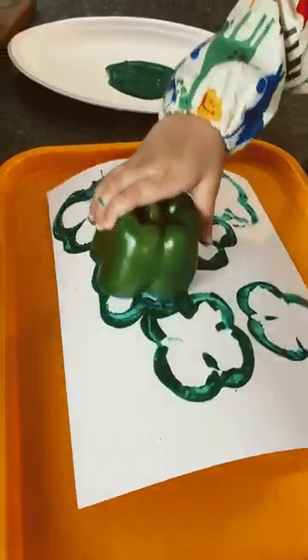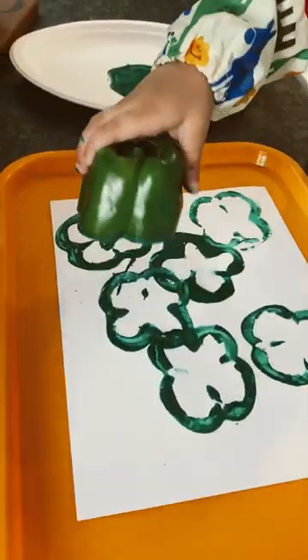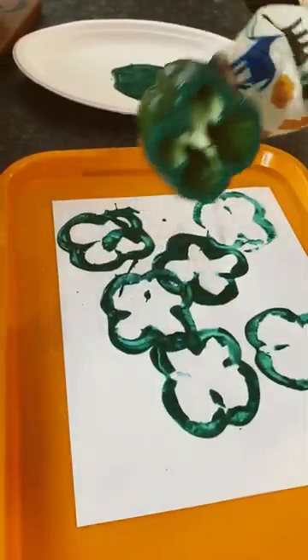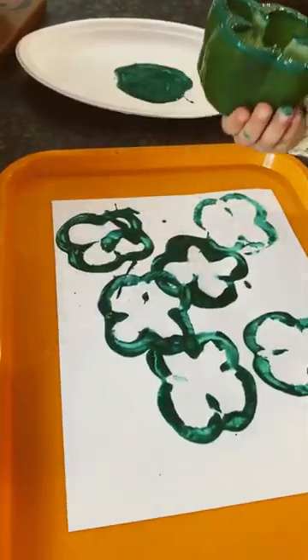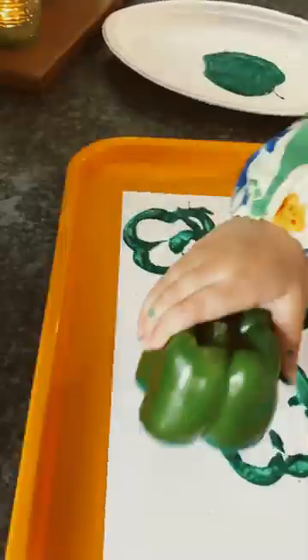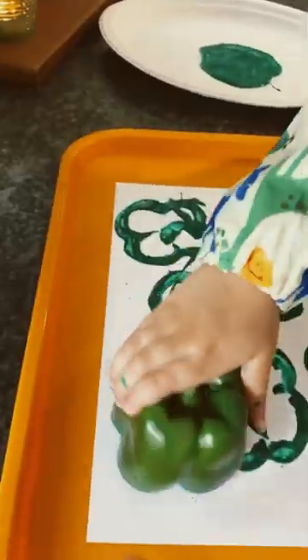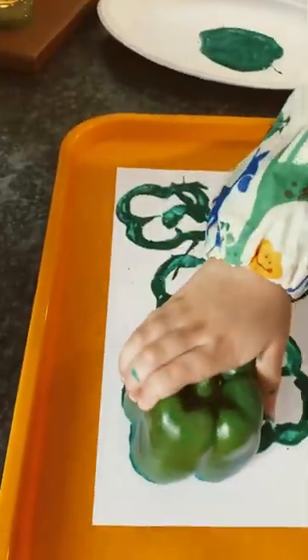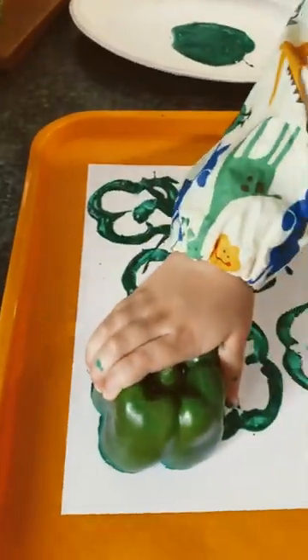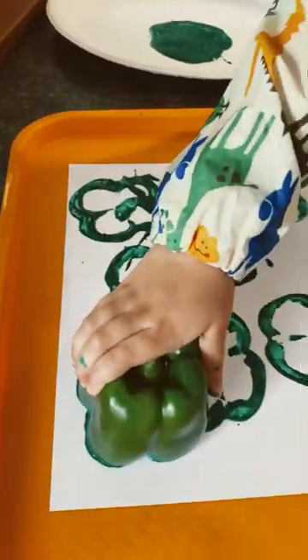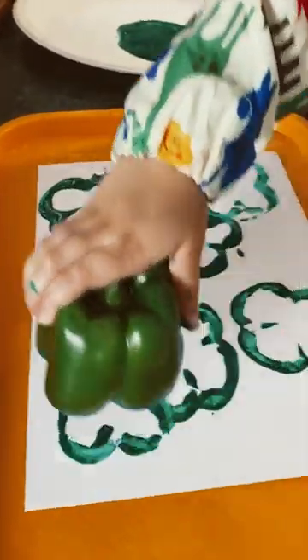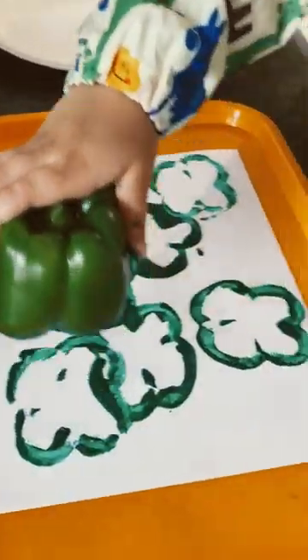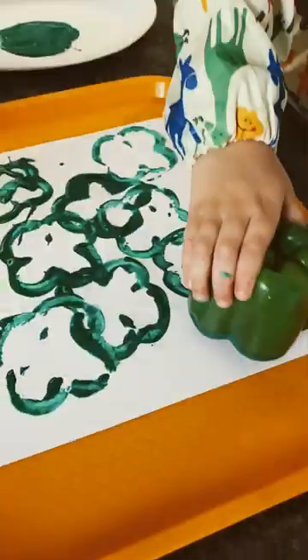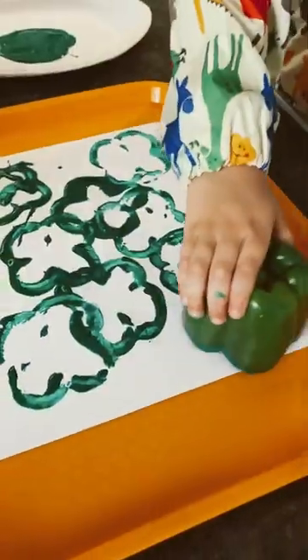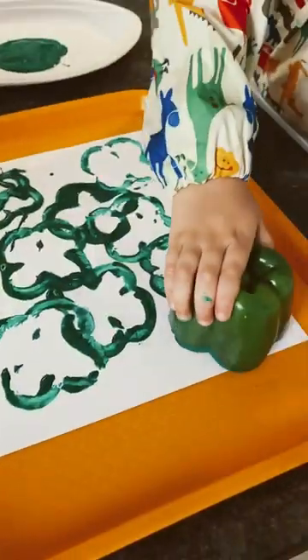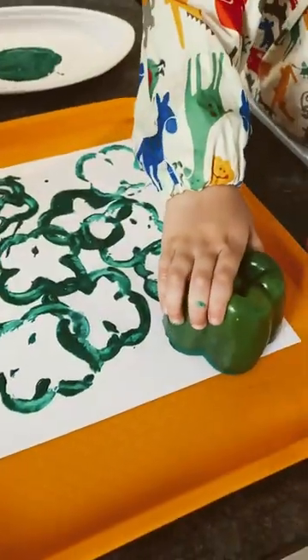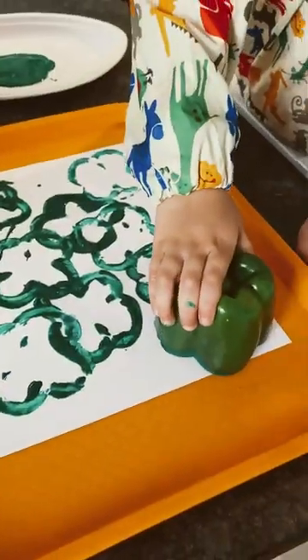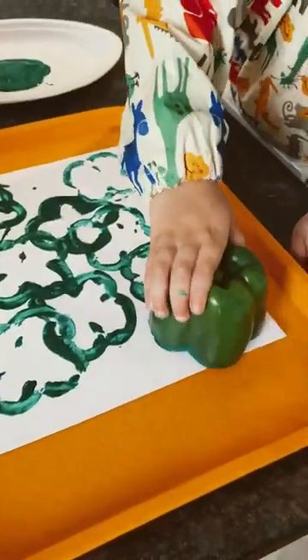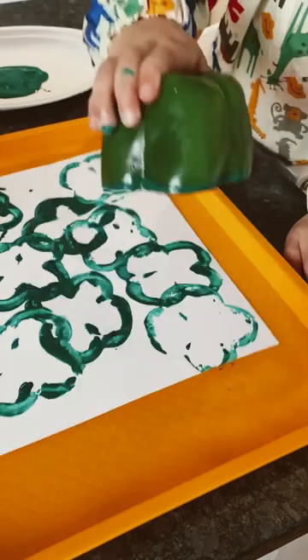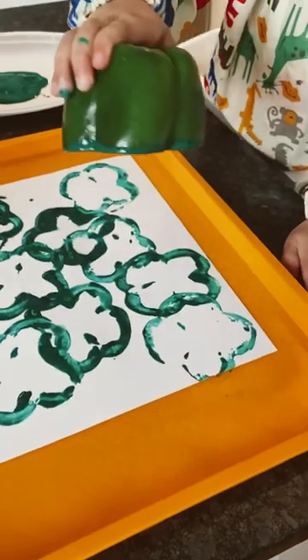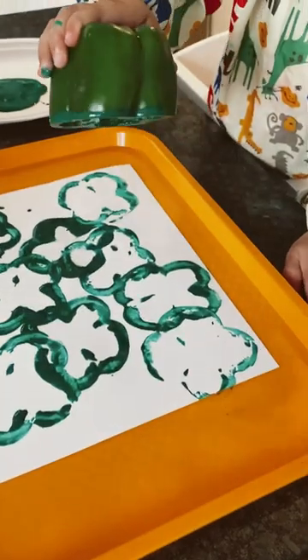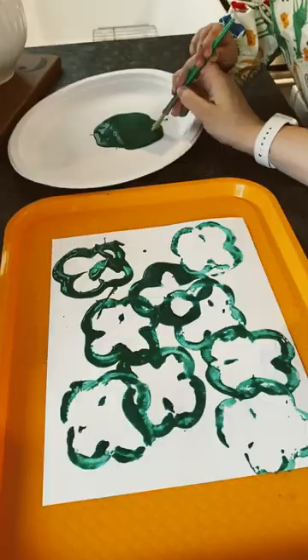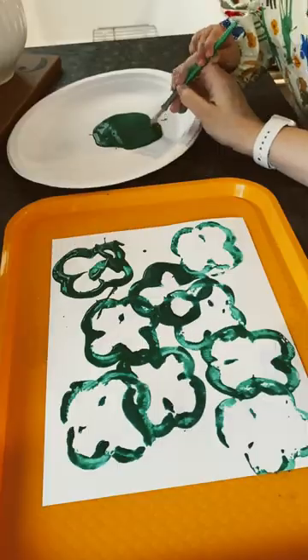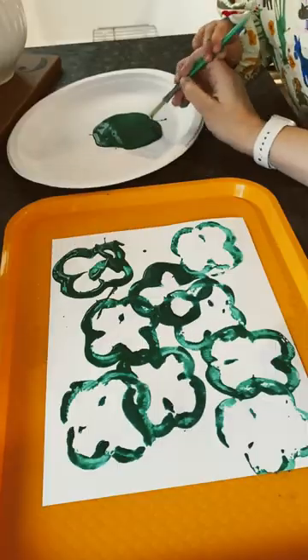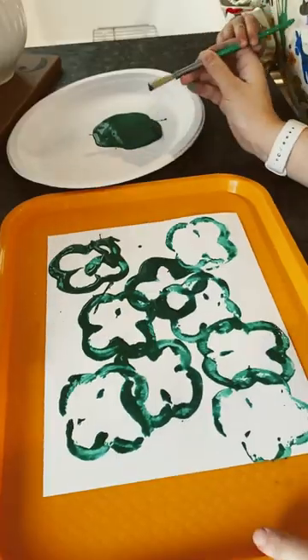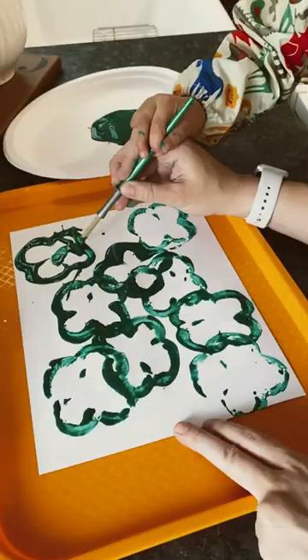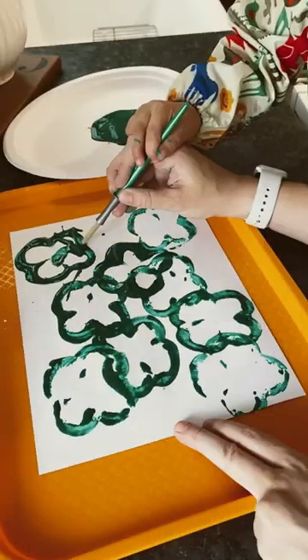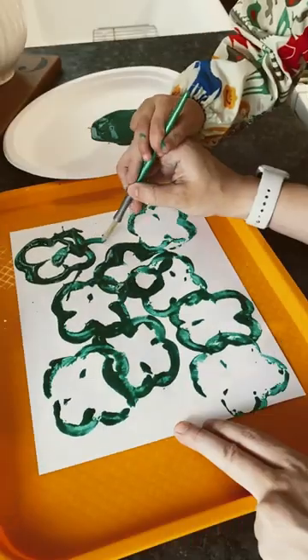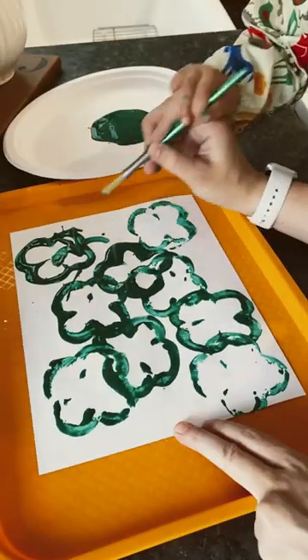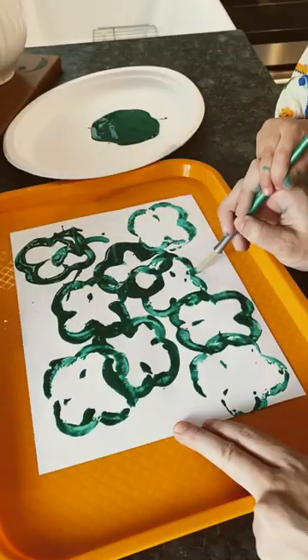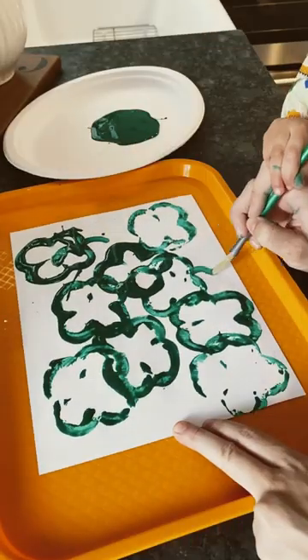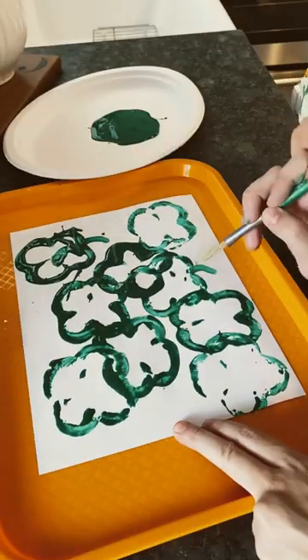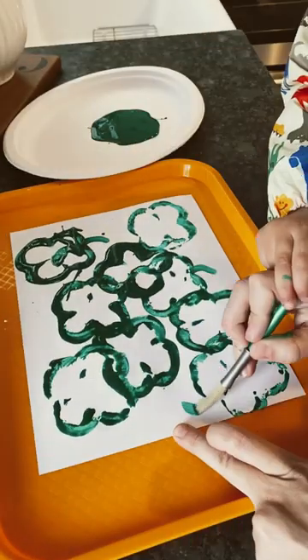And it turned into the cutest piece of toddler art for St. Patrick's Day all at the same time. Be sure to save this one for later and follow for more.